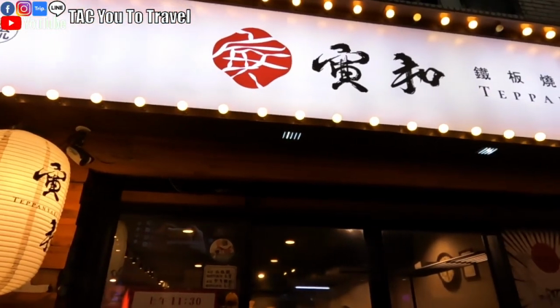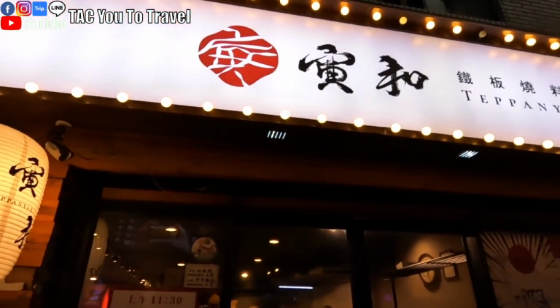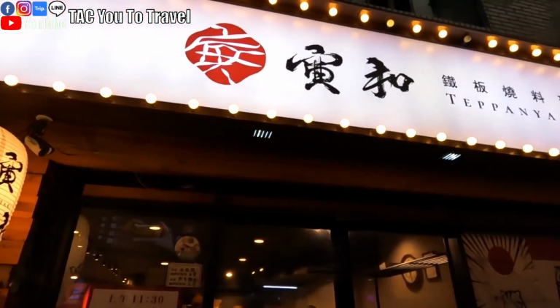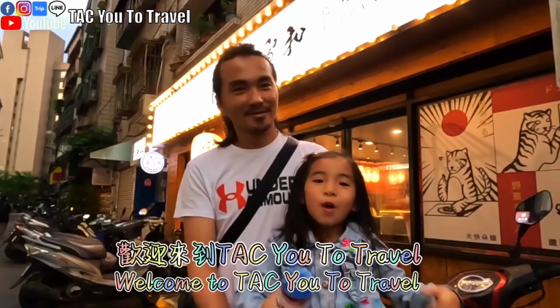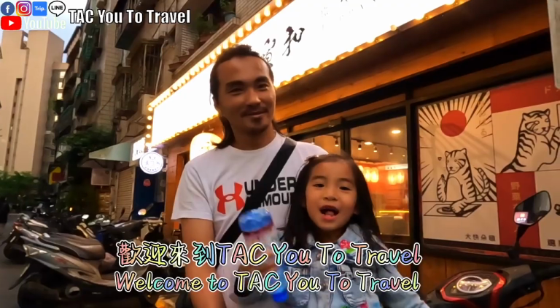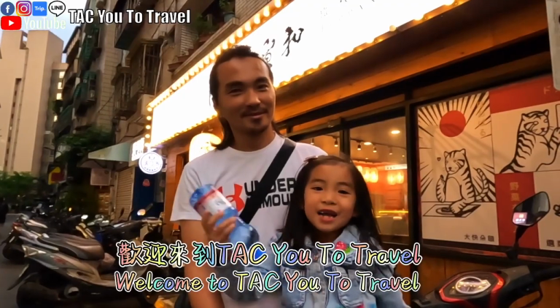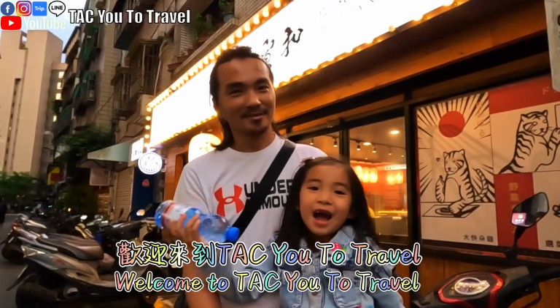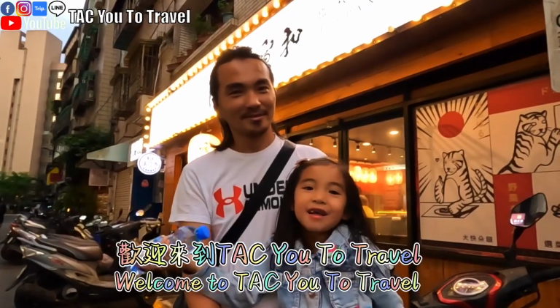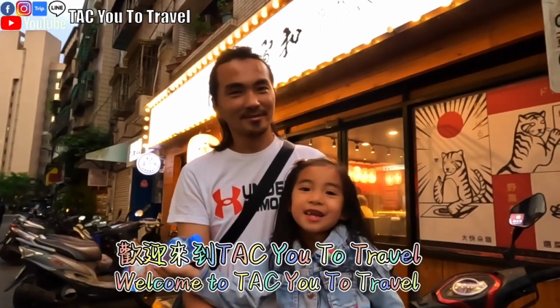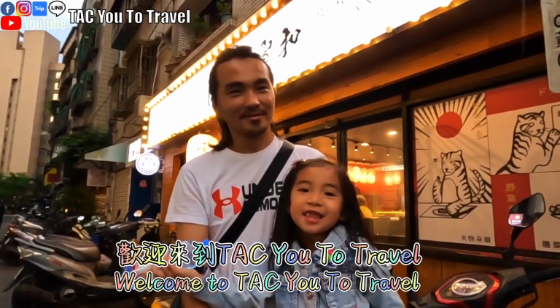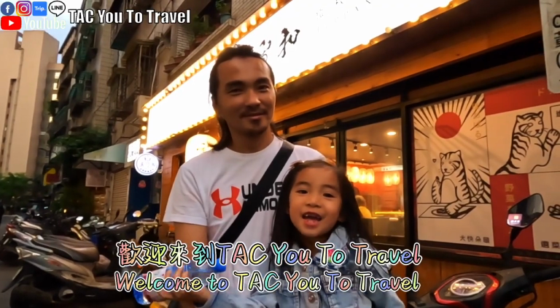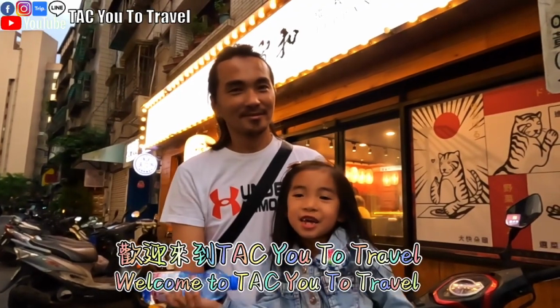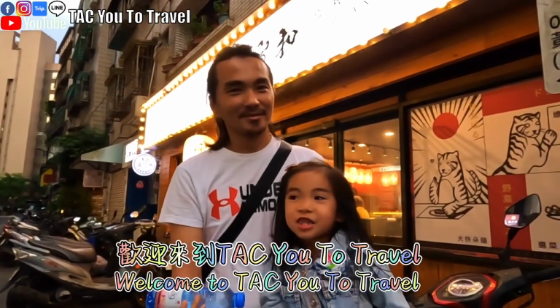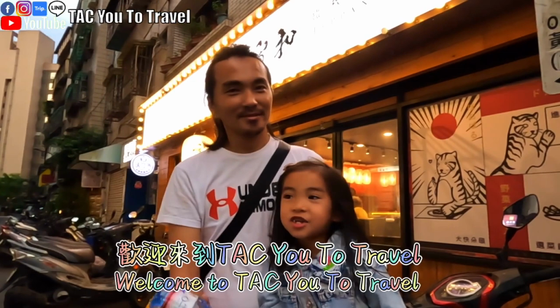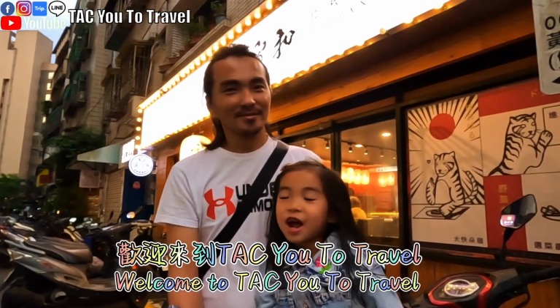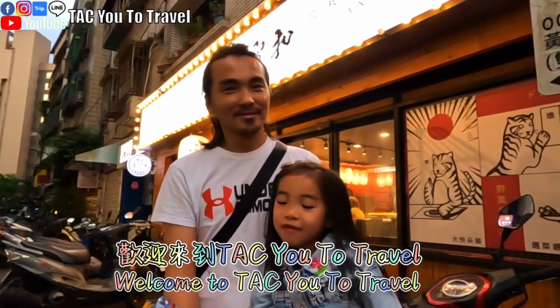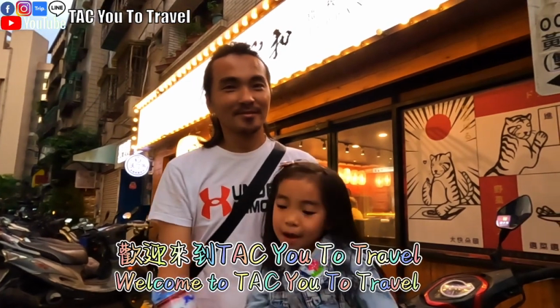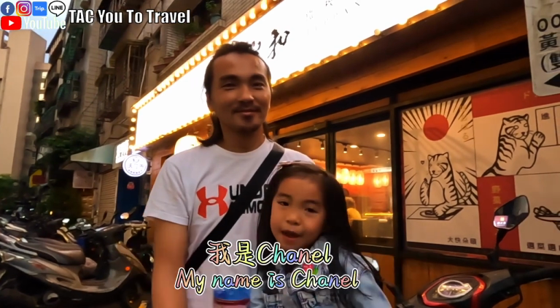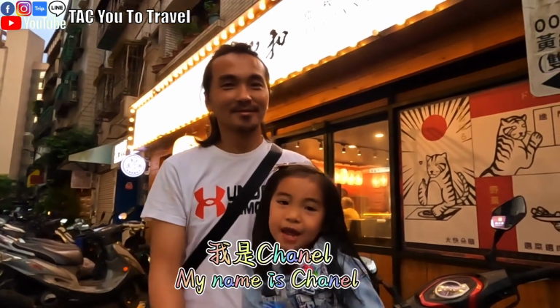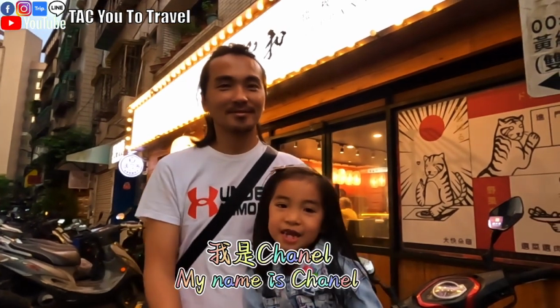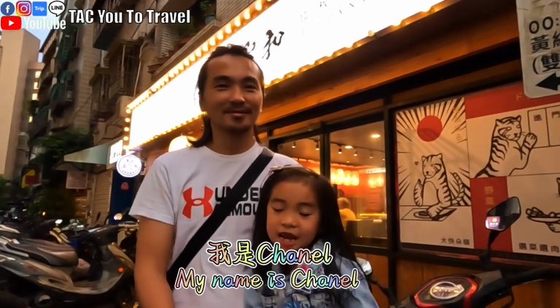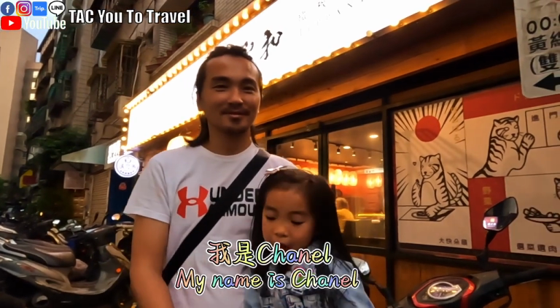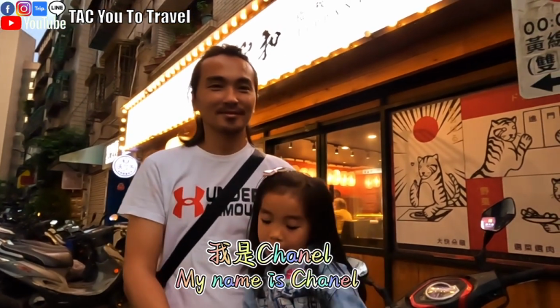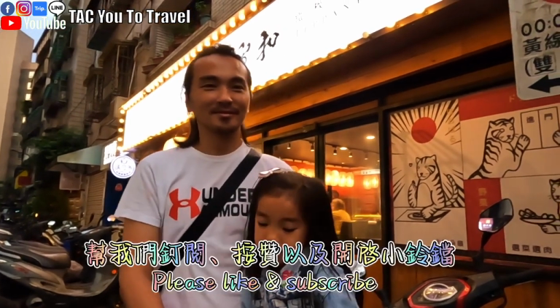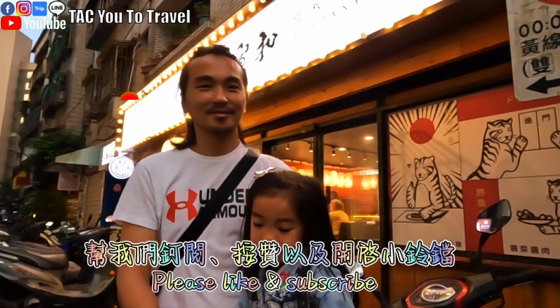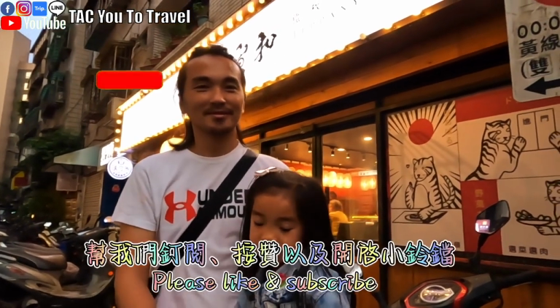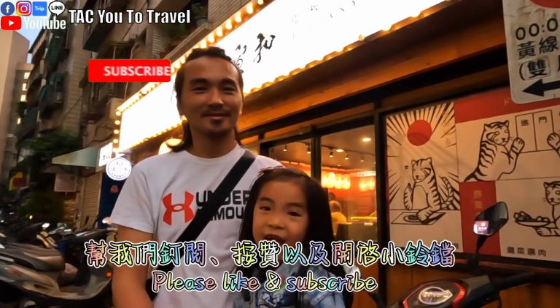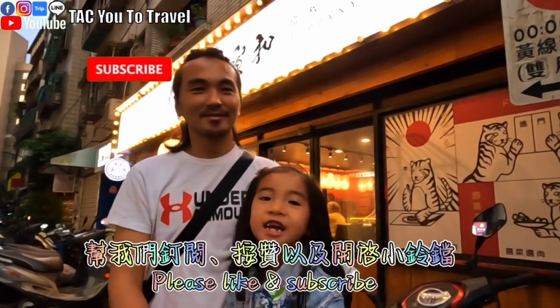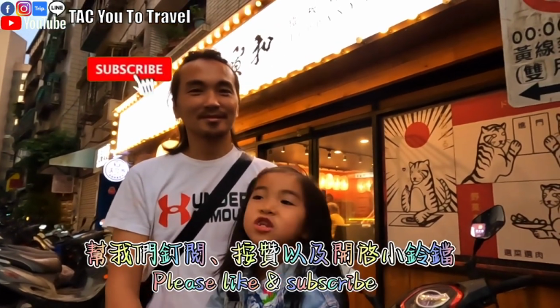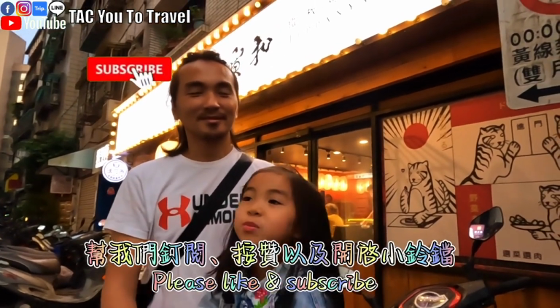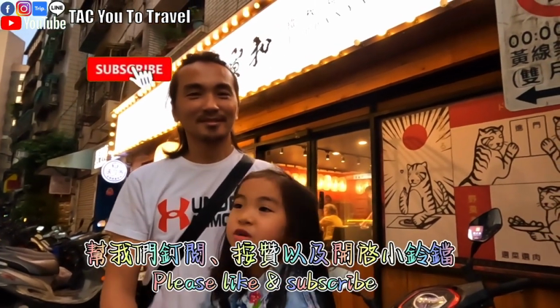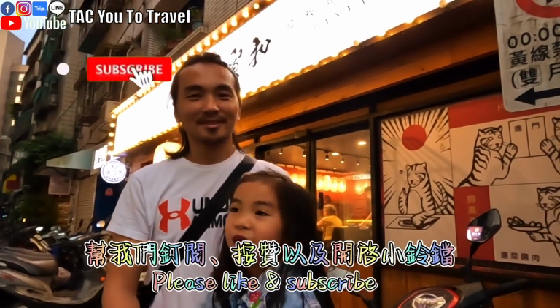Welcome to Take Into Trouble. Please like and subscribe!